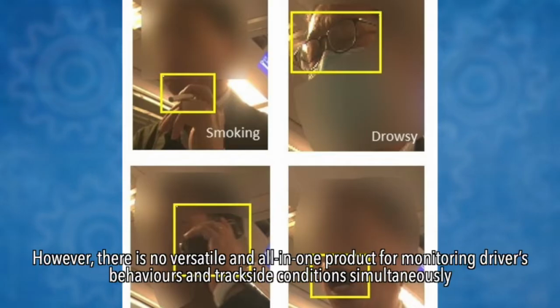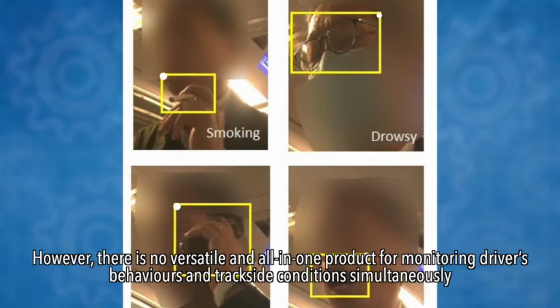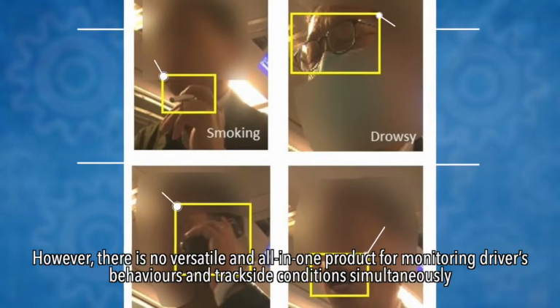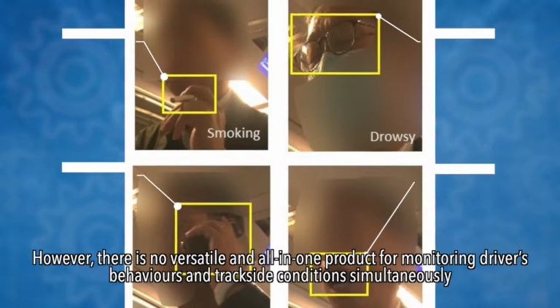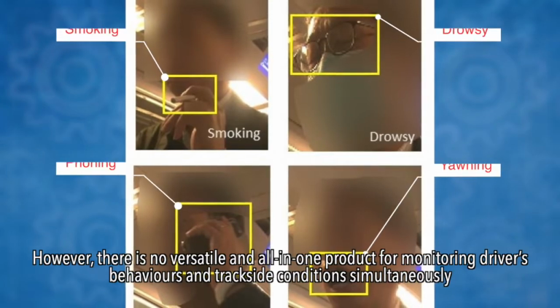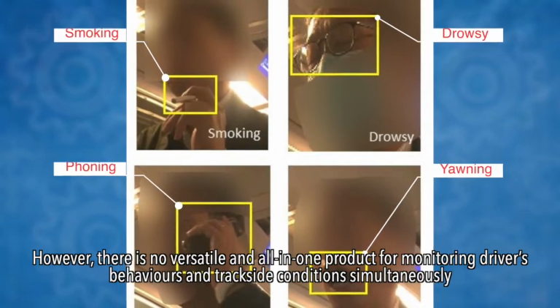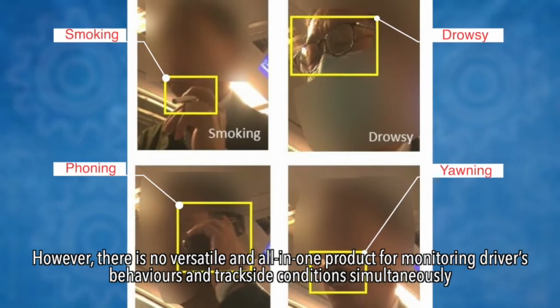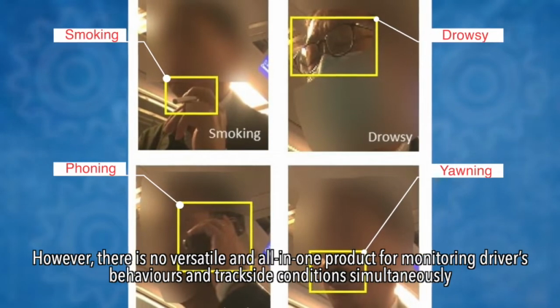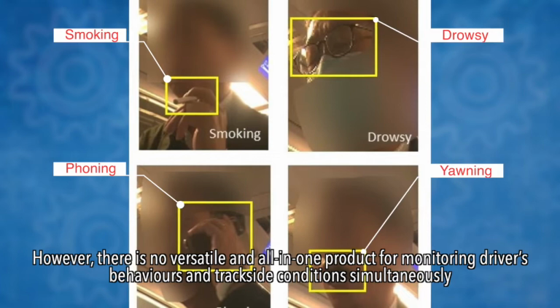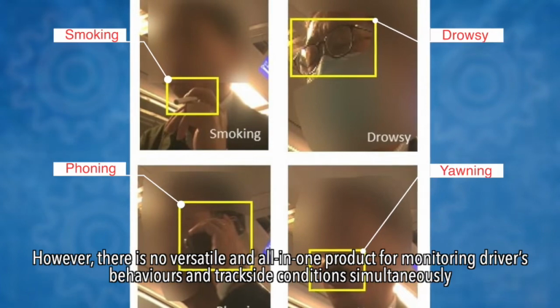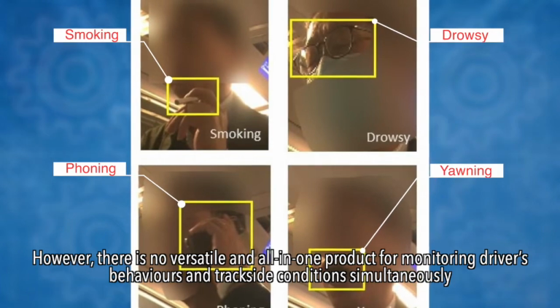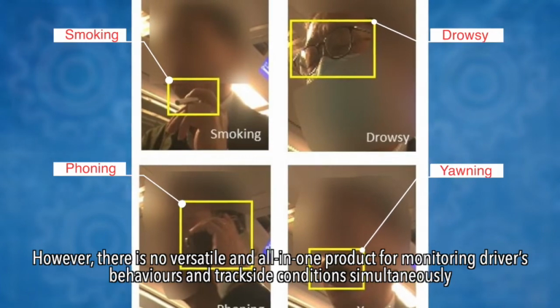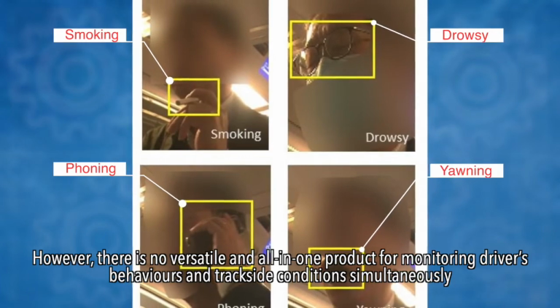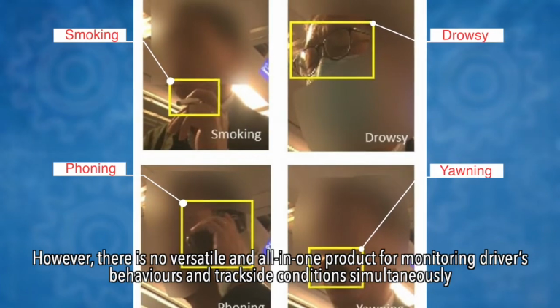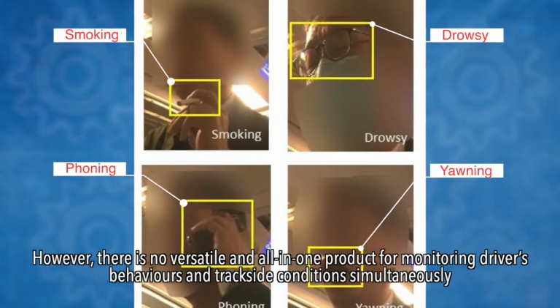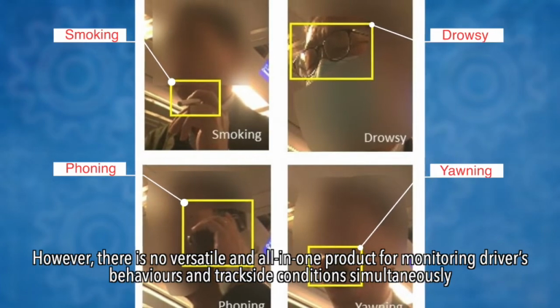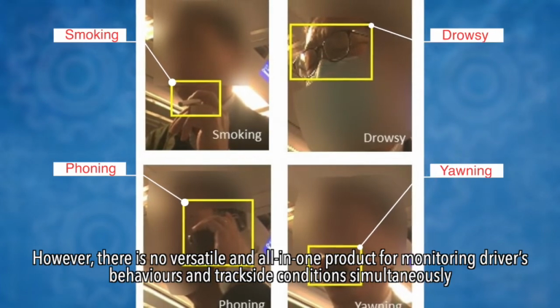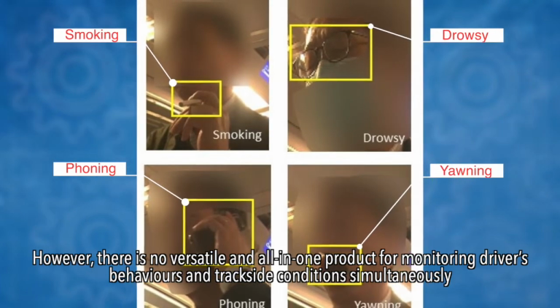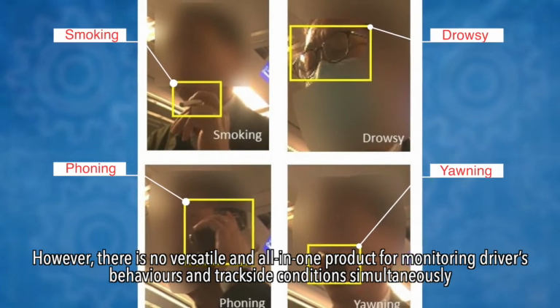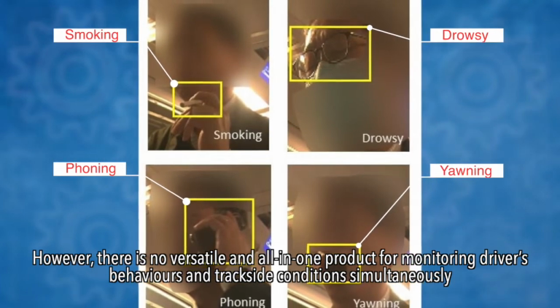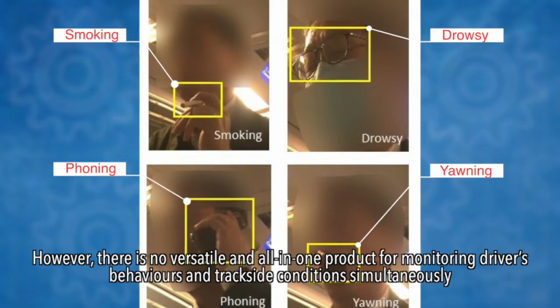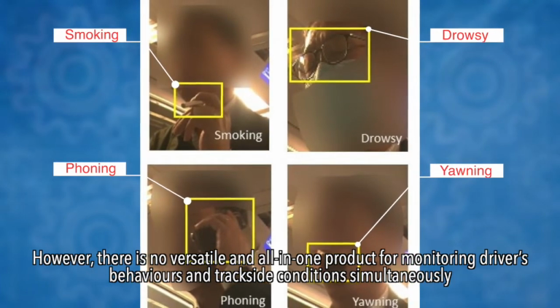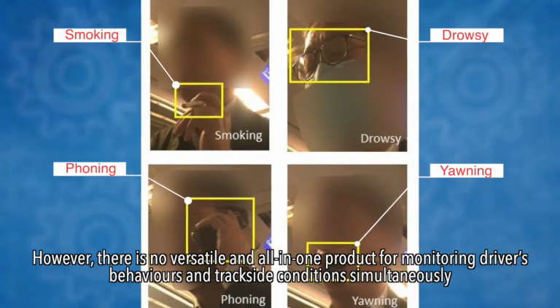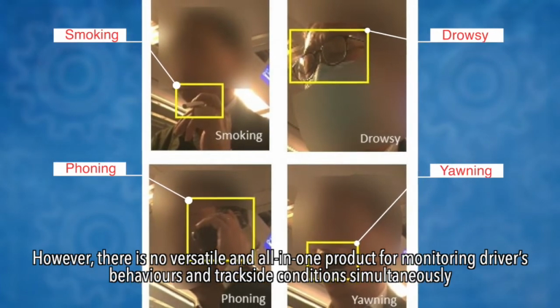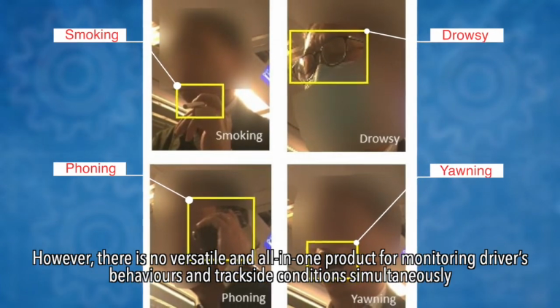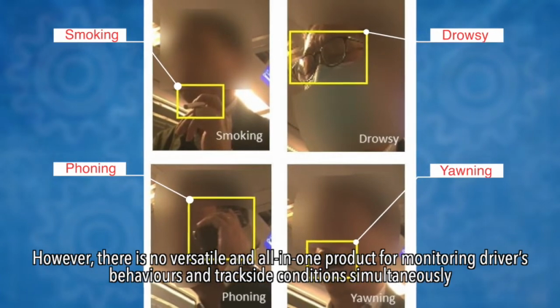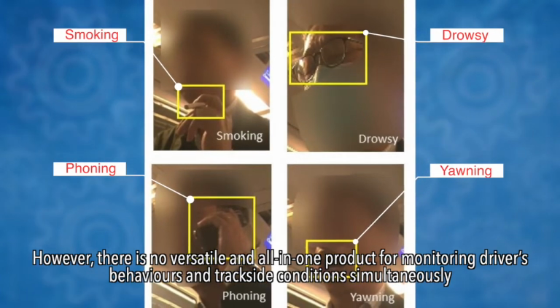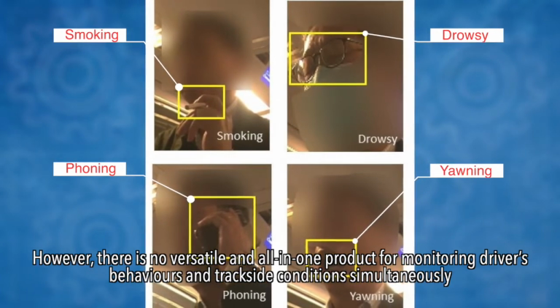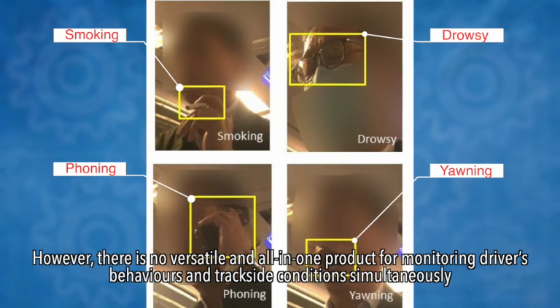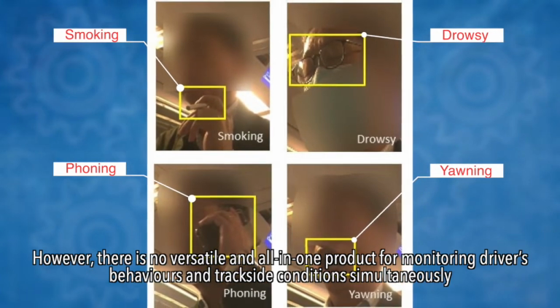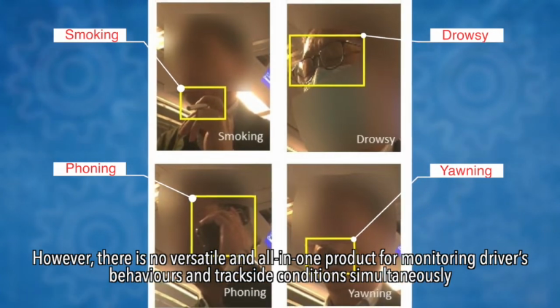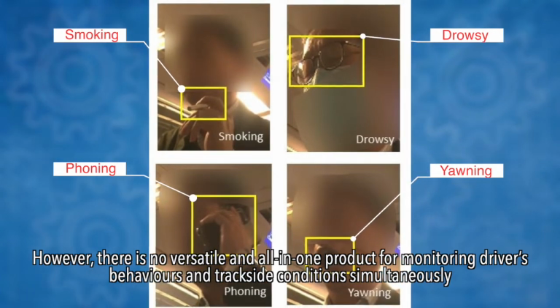However, there is no versatile all-in-one product for monitoring drivers' behaviours and trackside conditions.